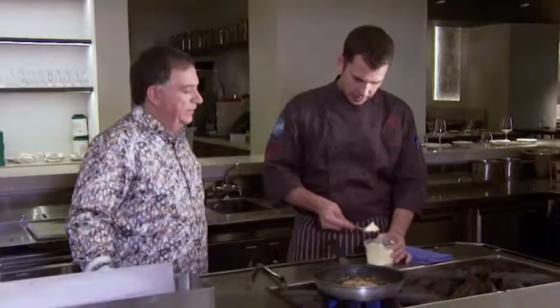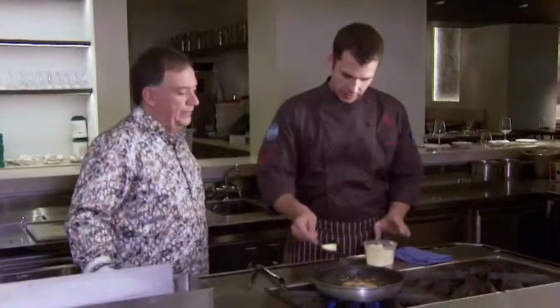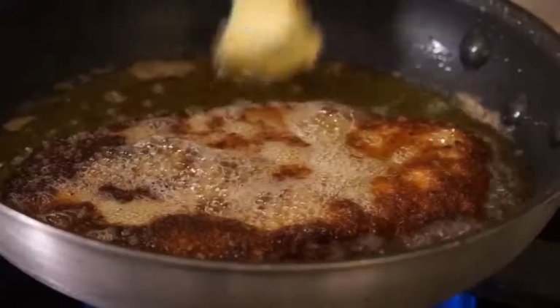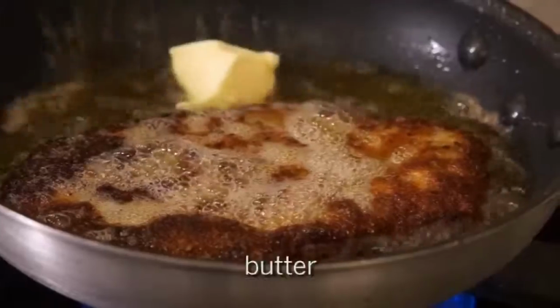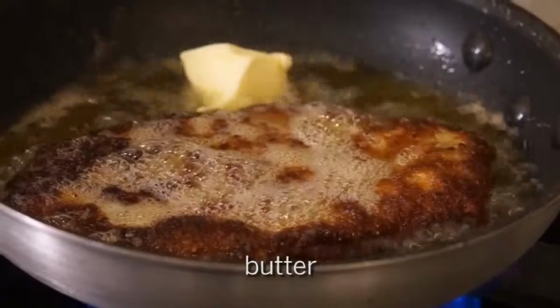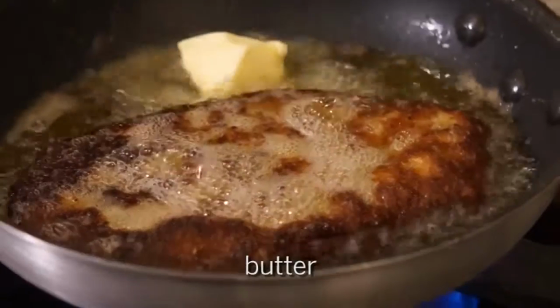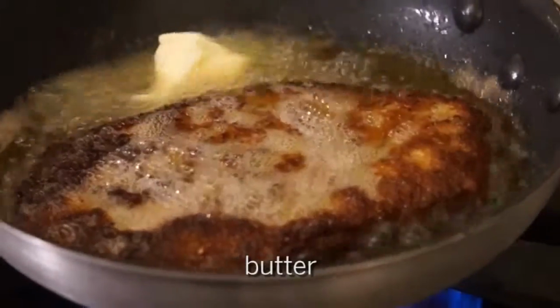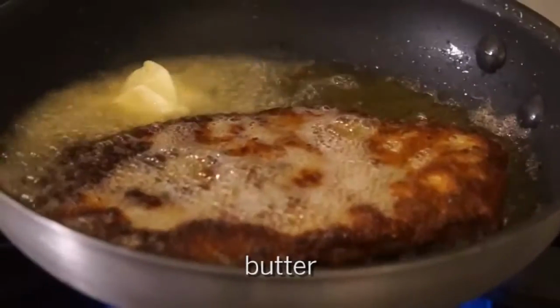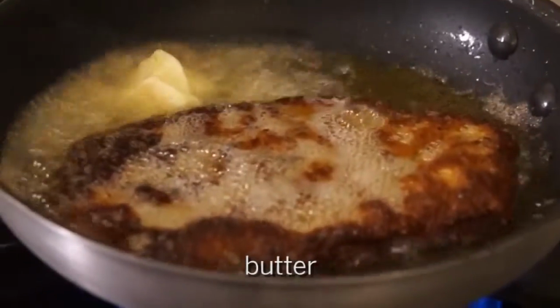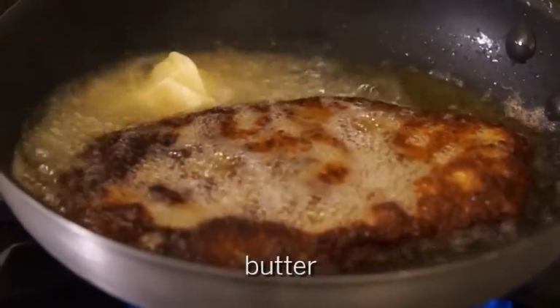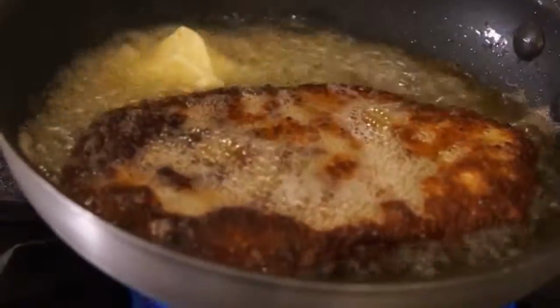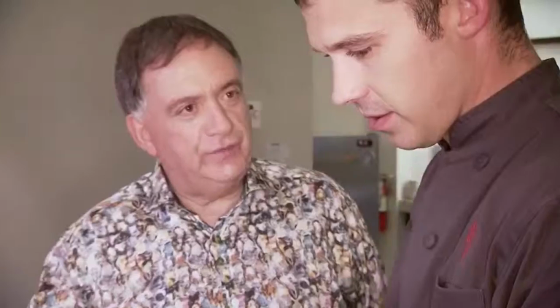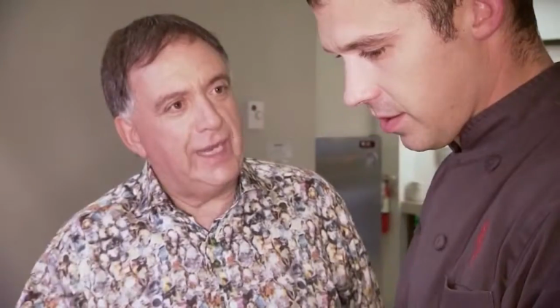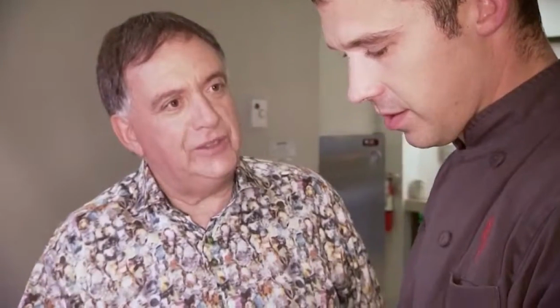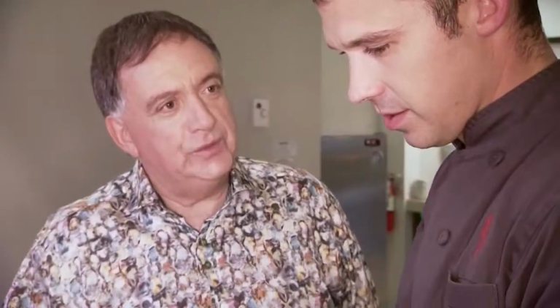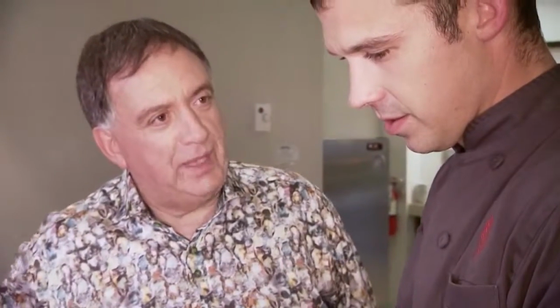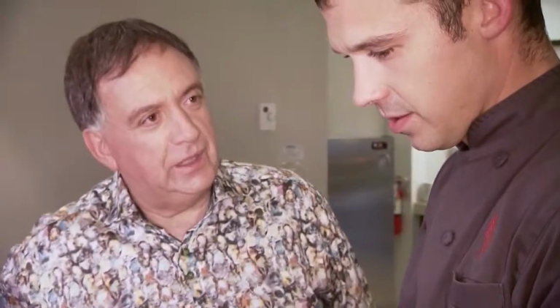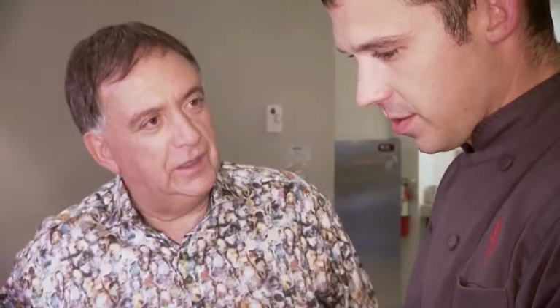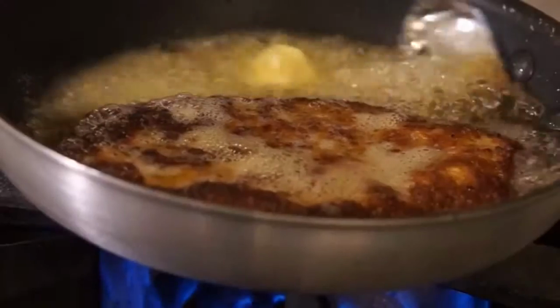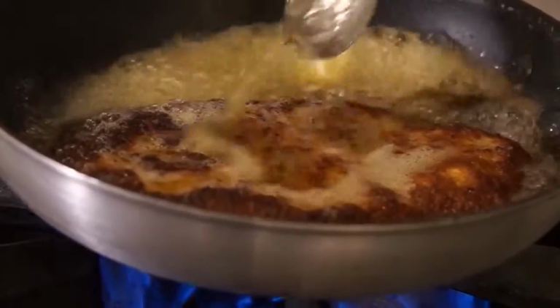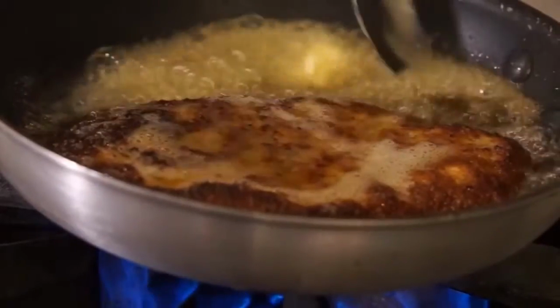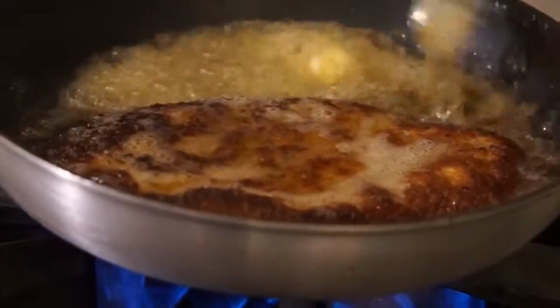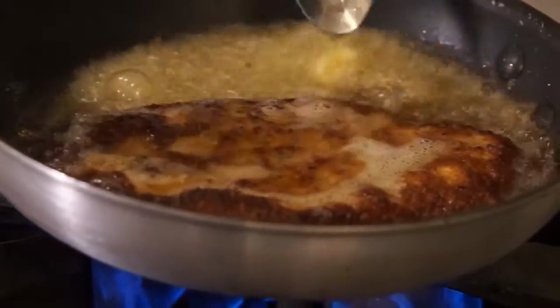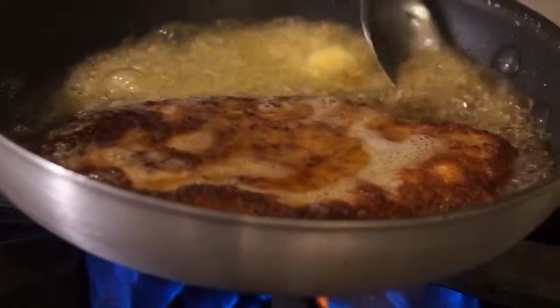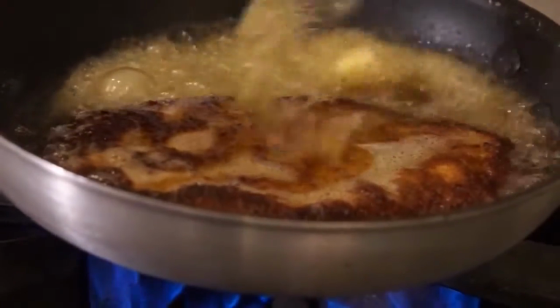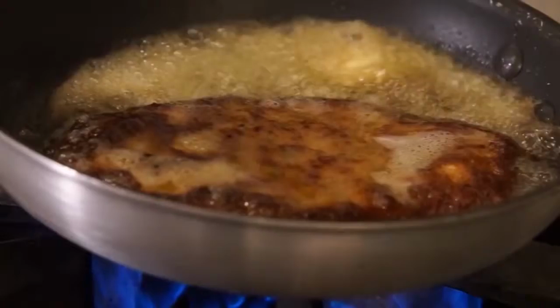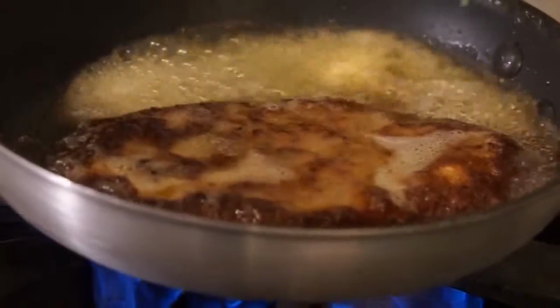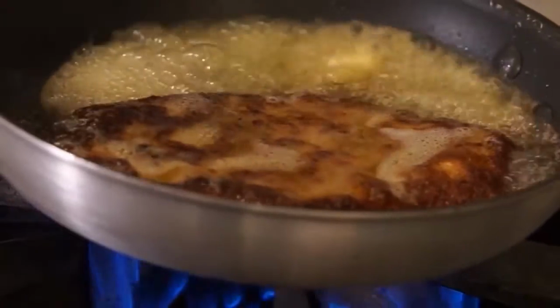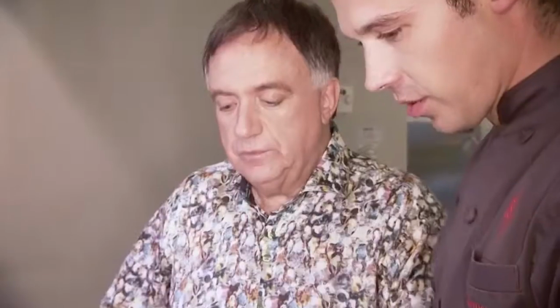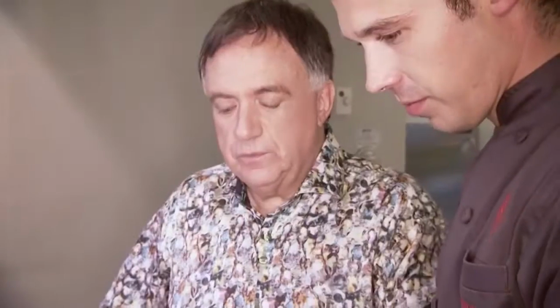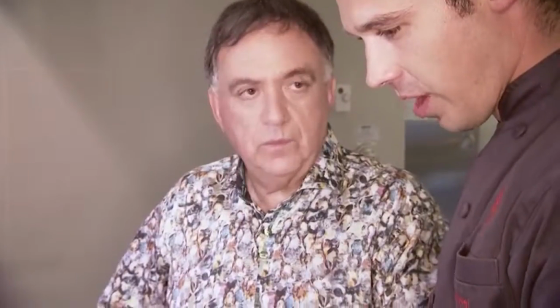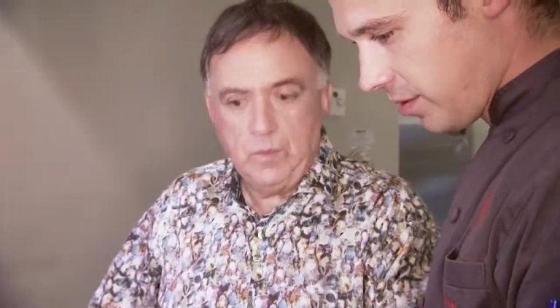Just a little bit of butter. I've noticed that chefs like to use butter. Gives you all kinds of flavor. So it's nice, dark, golden brown.